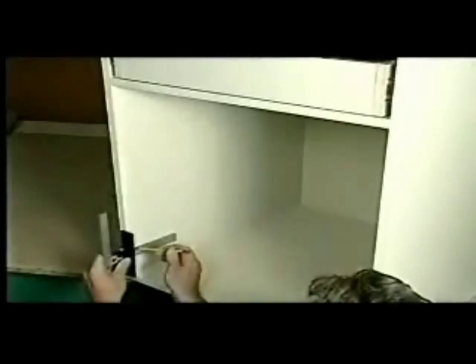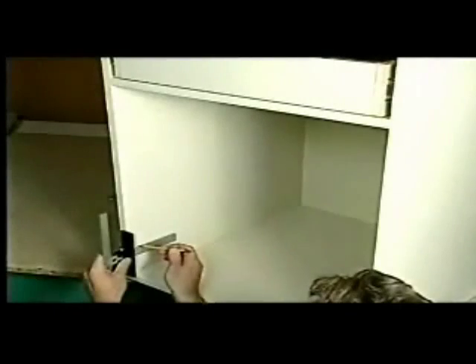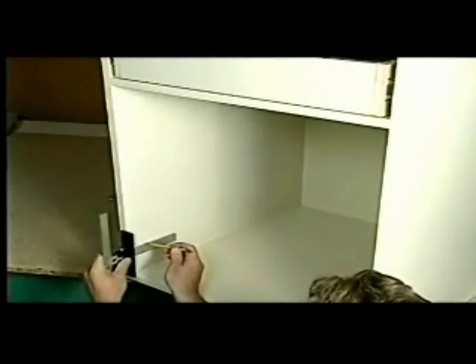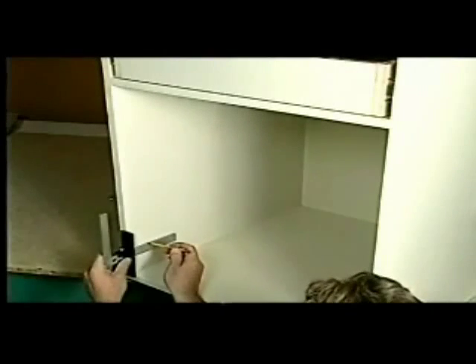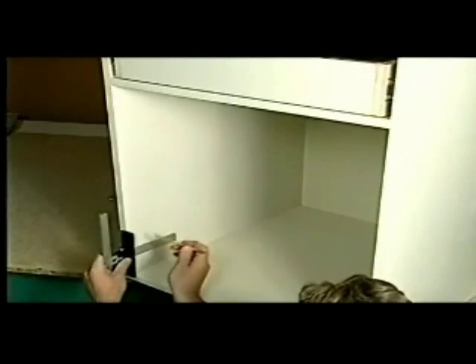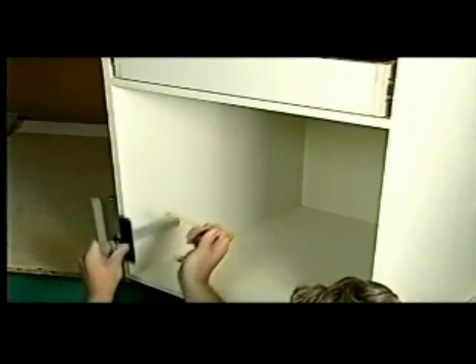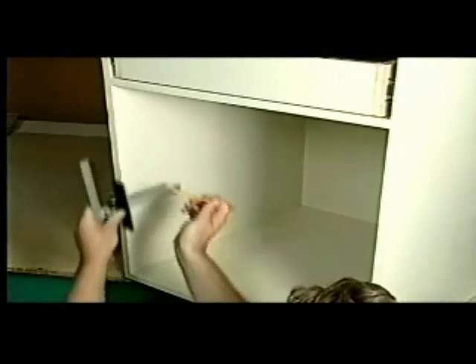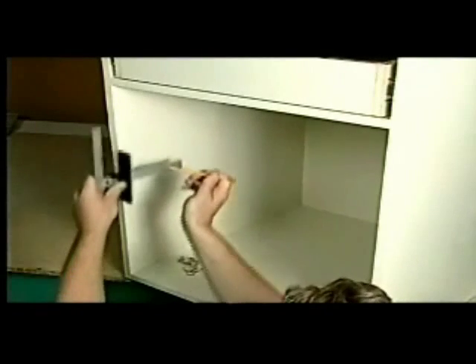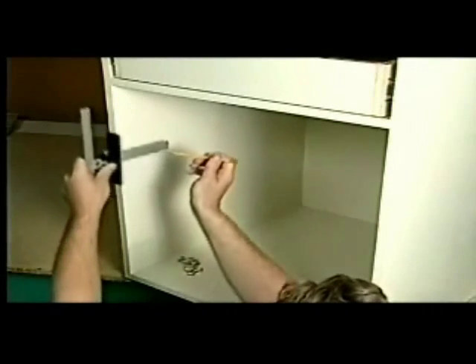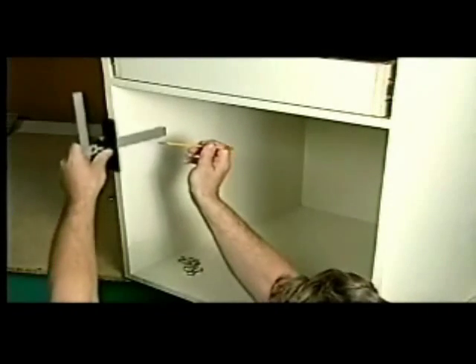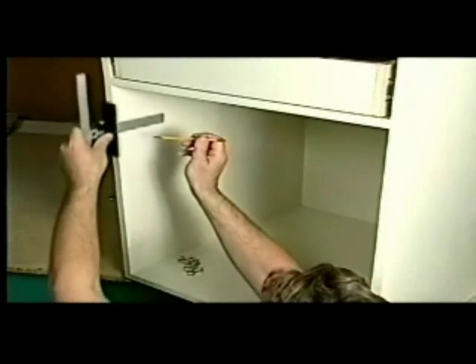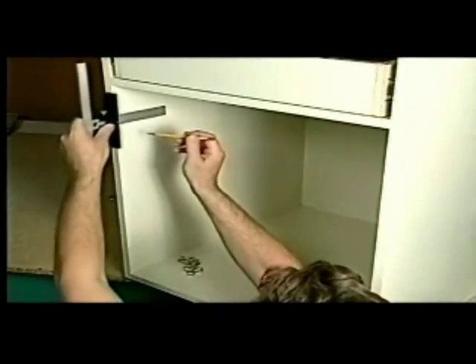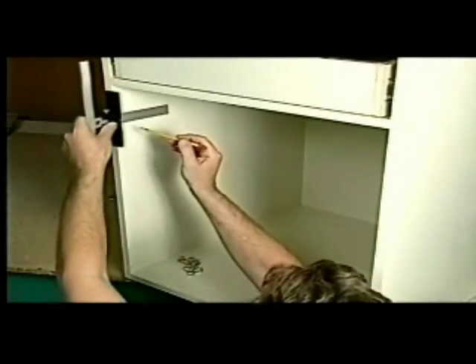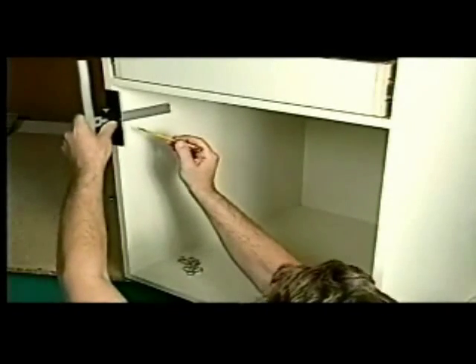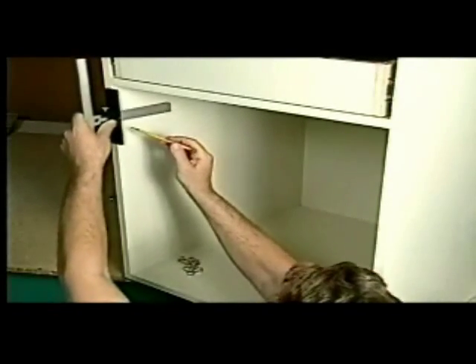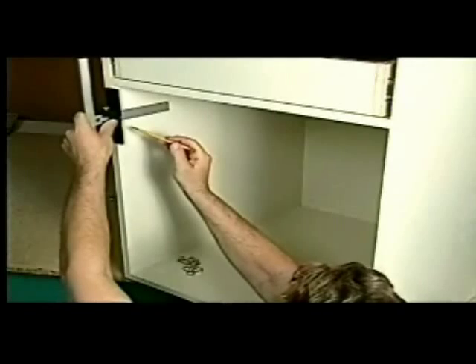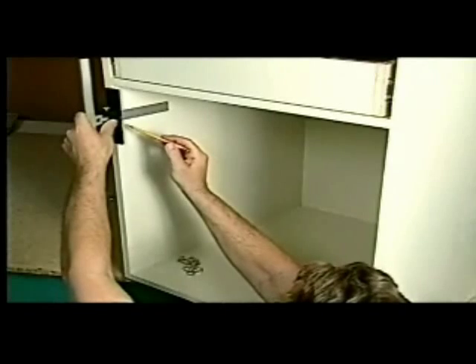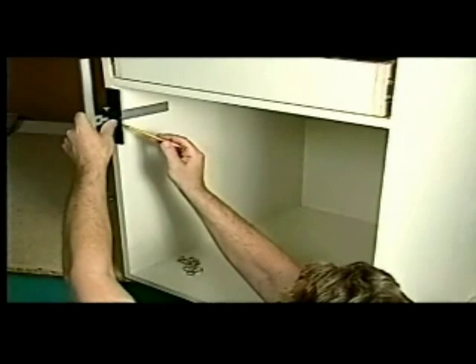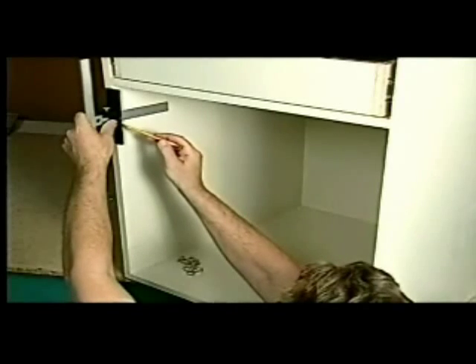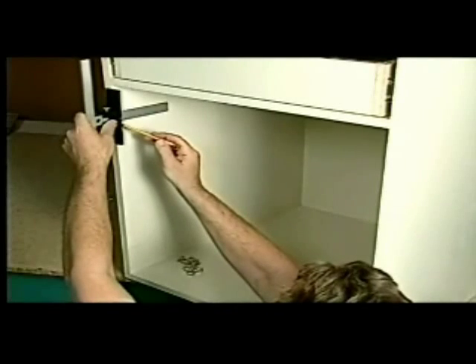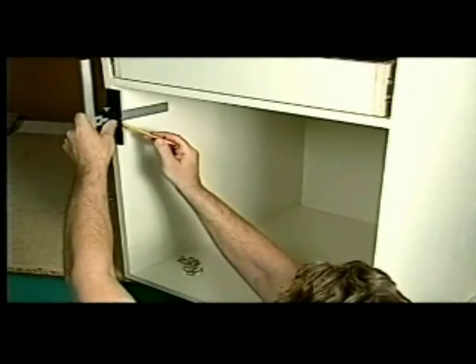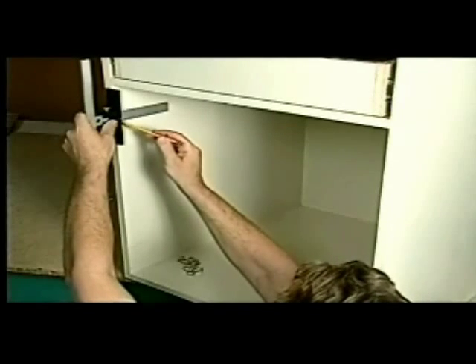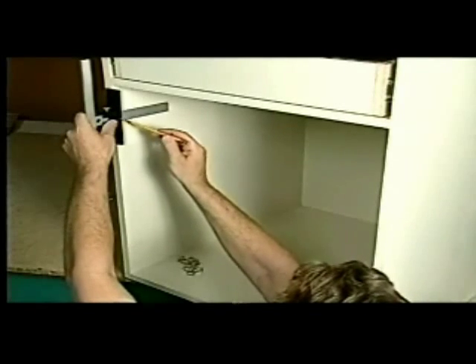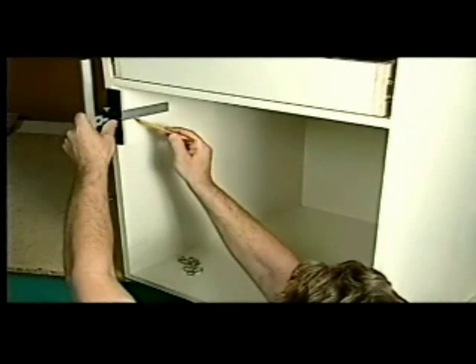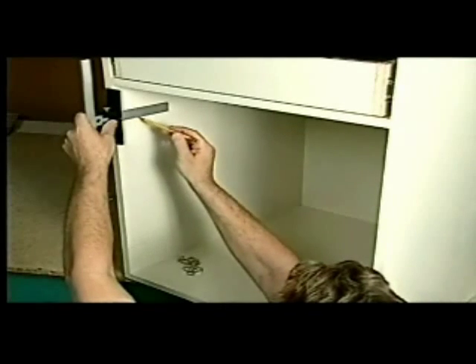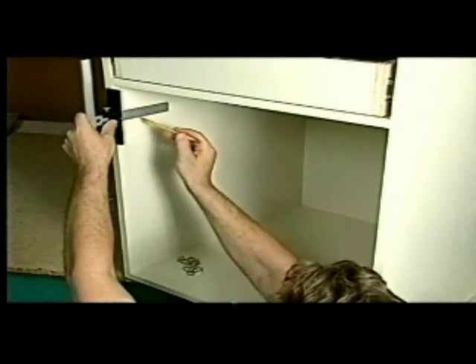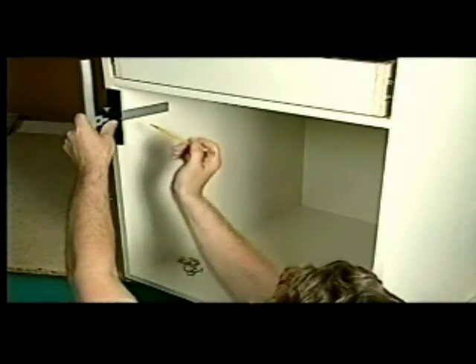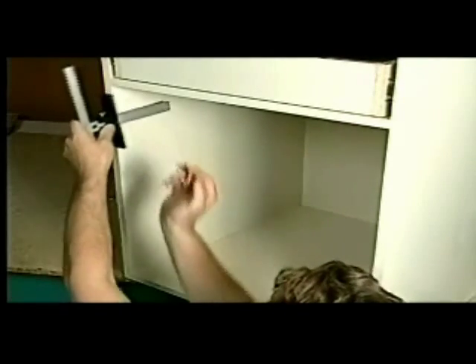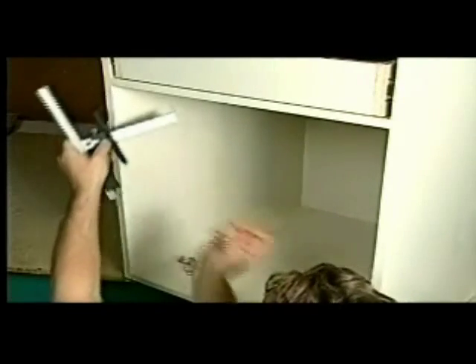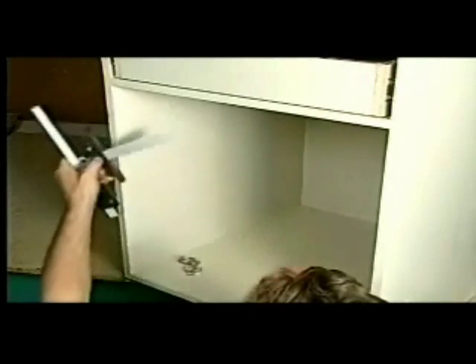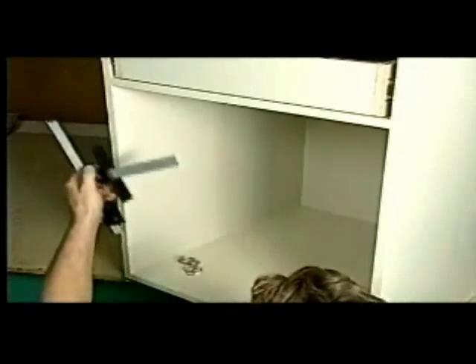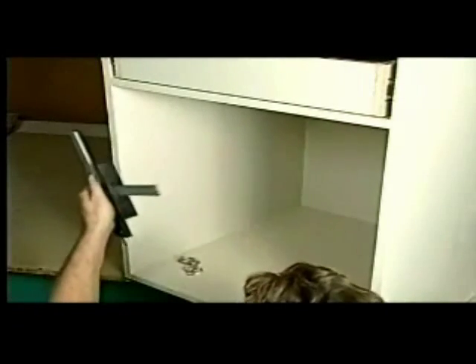Another way to mount doors is to simply draw a line where the hinge goes, then center the guides on the line.